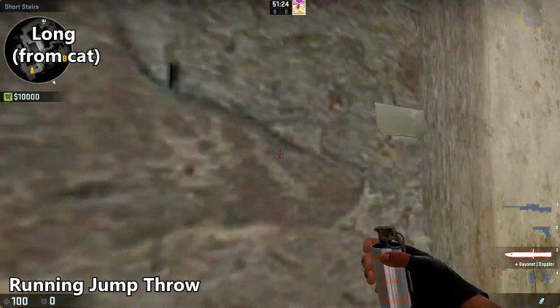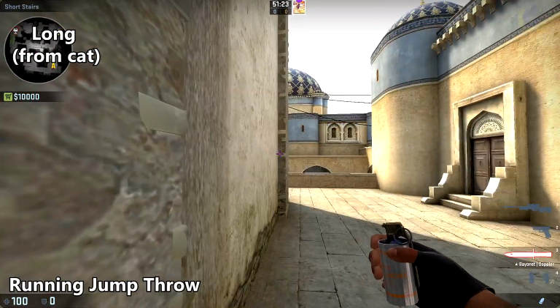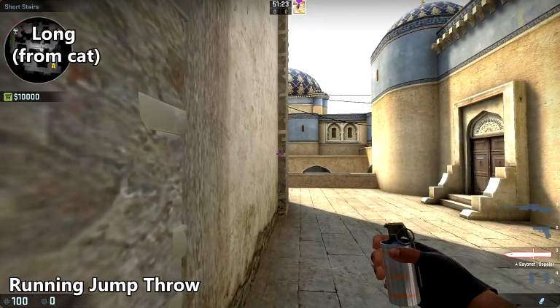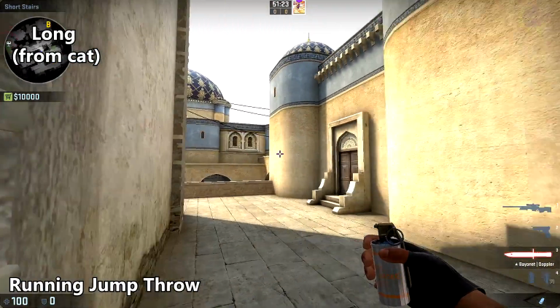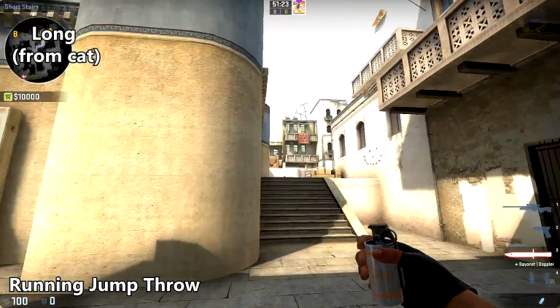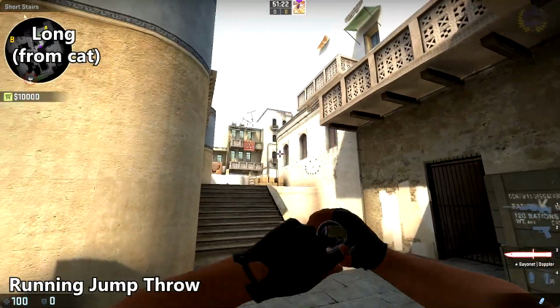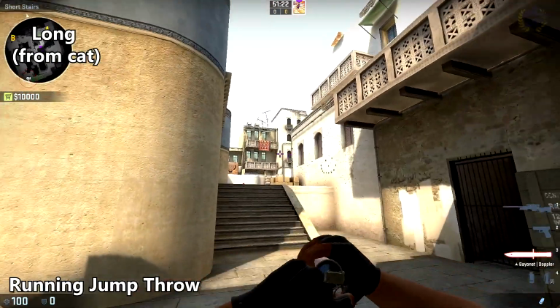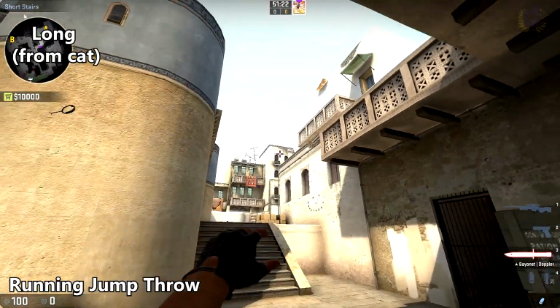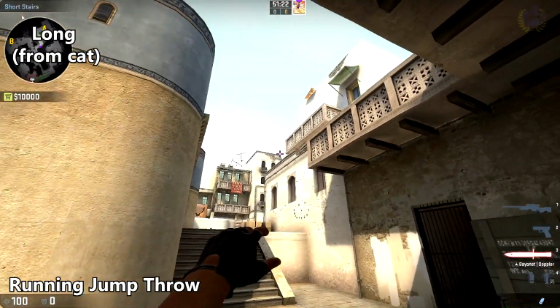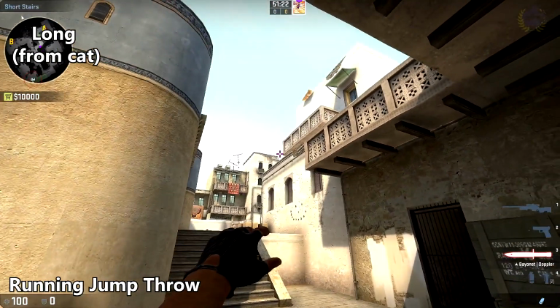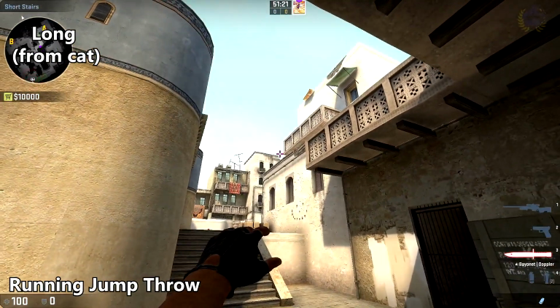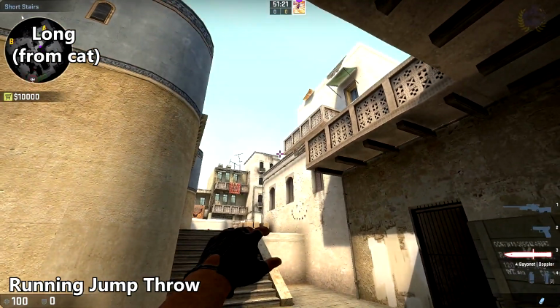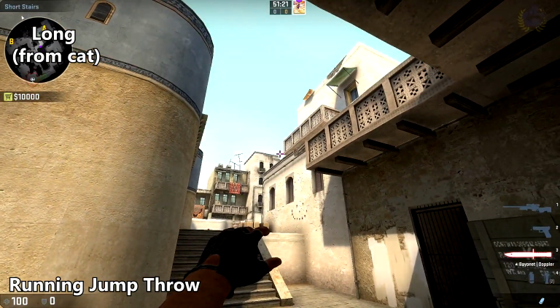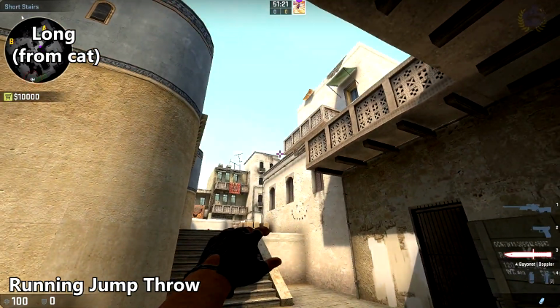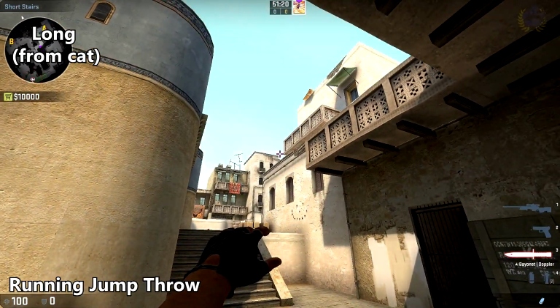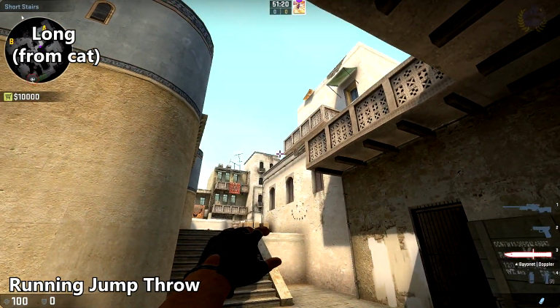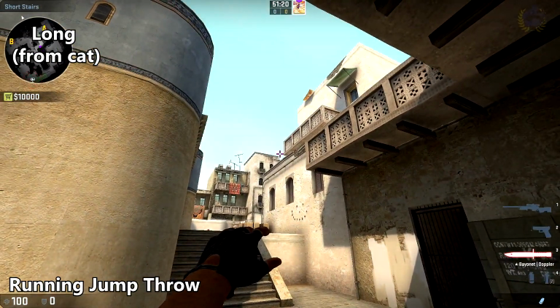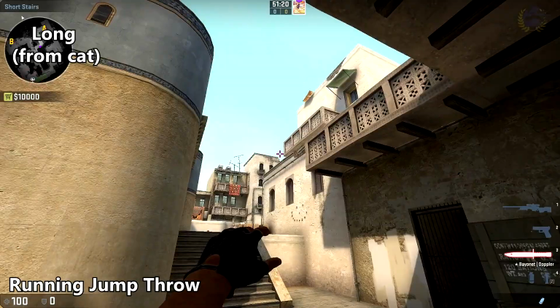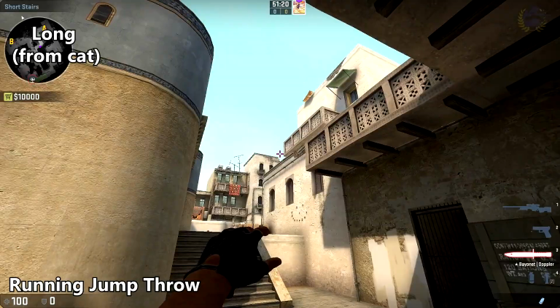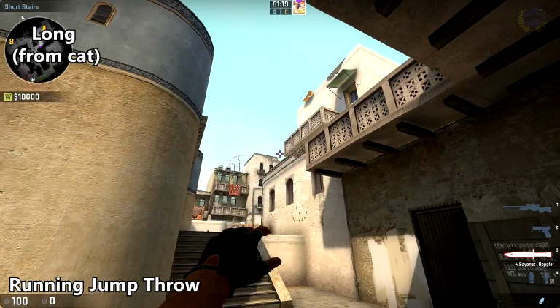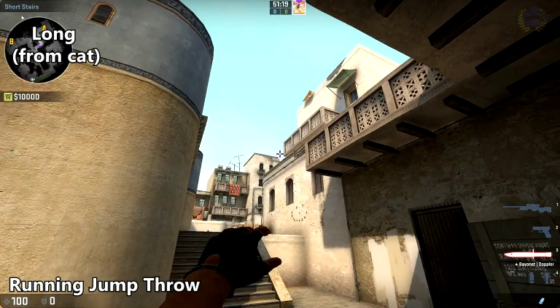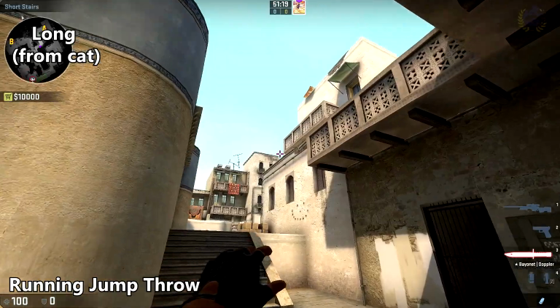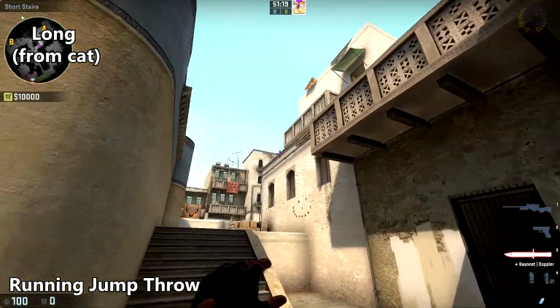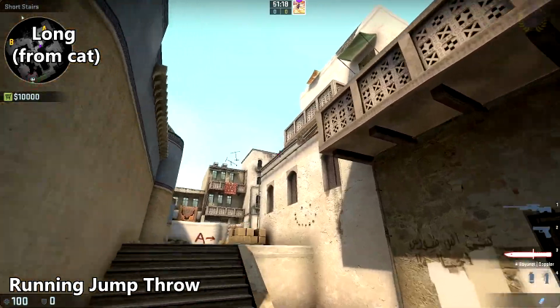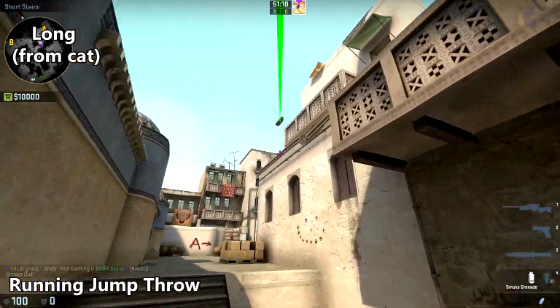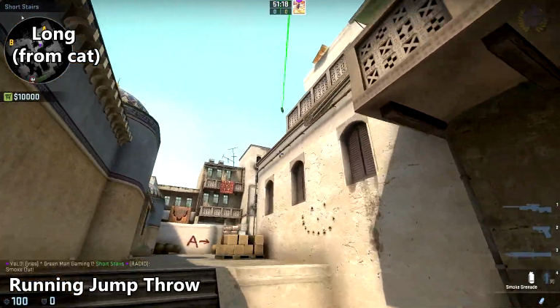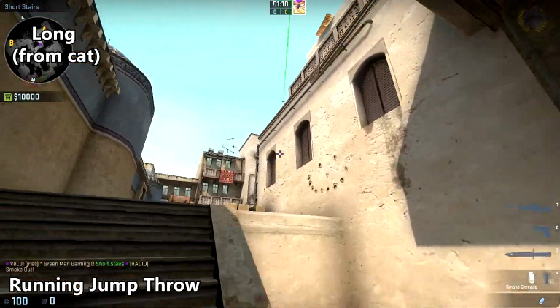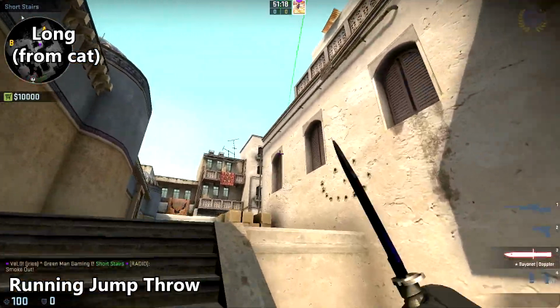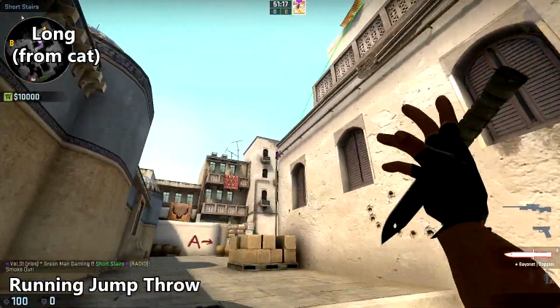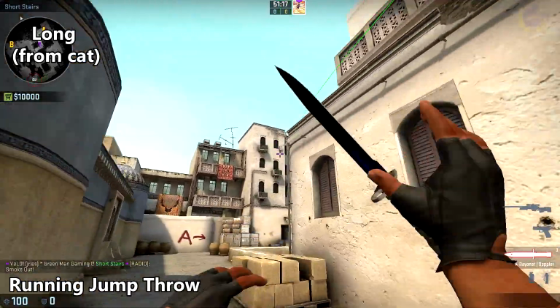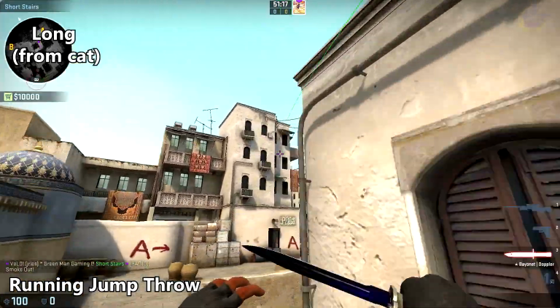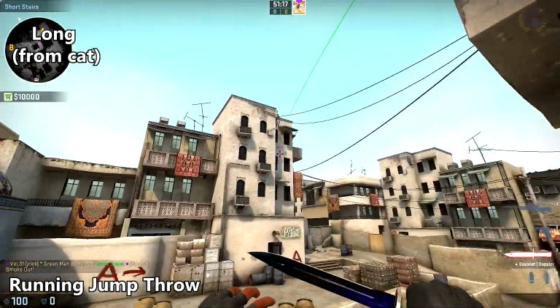To smoke off CT from cat, come up to the middle of this column and place your crosshair between the building and that little balcony there, and do a running jump throw once you reach these stairs.